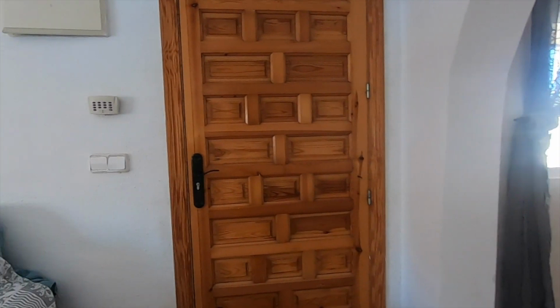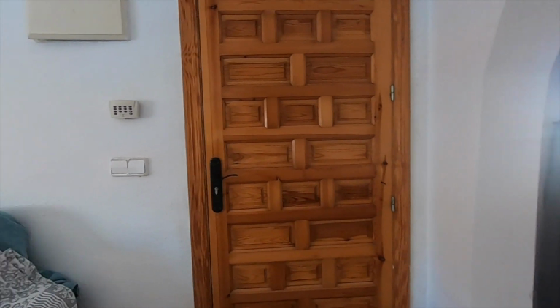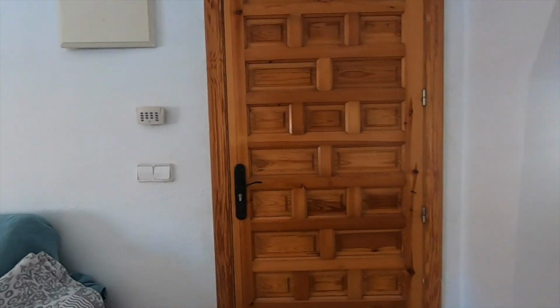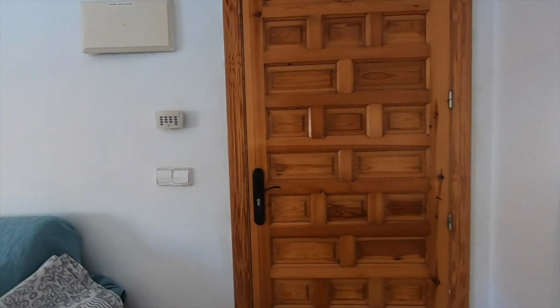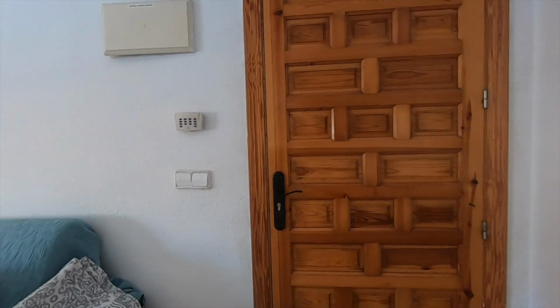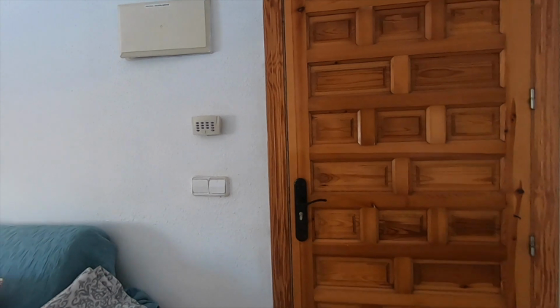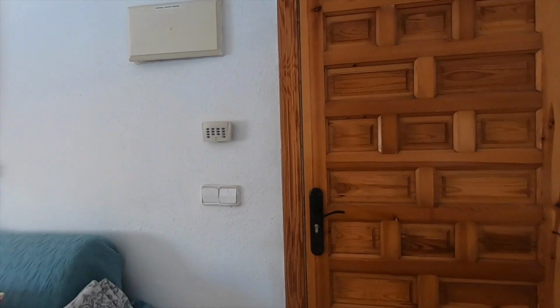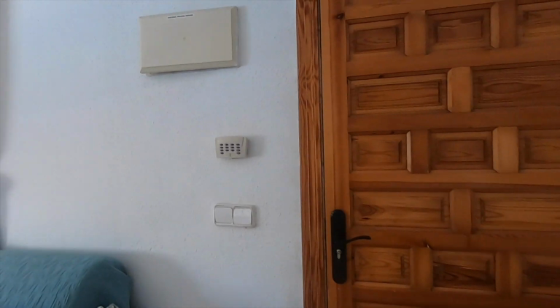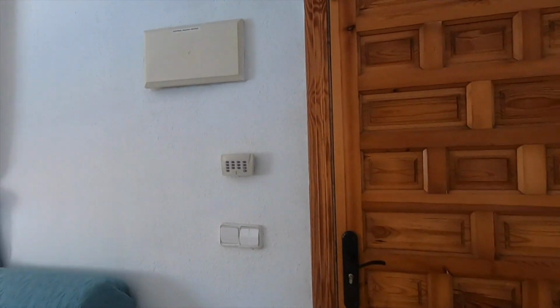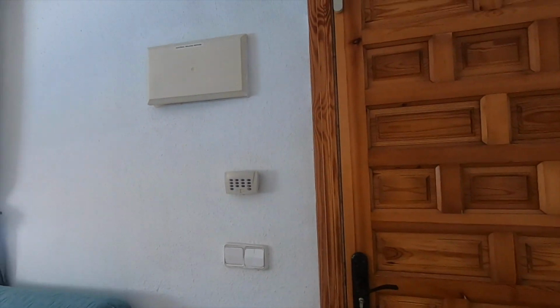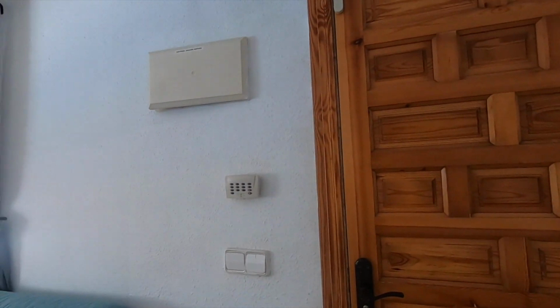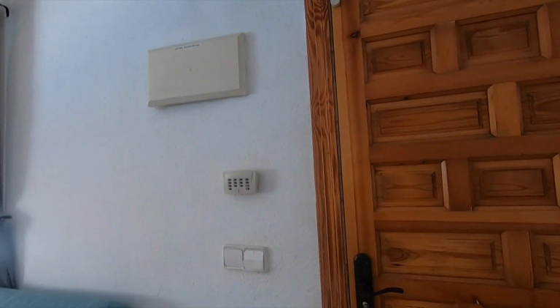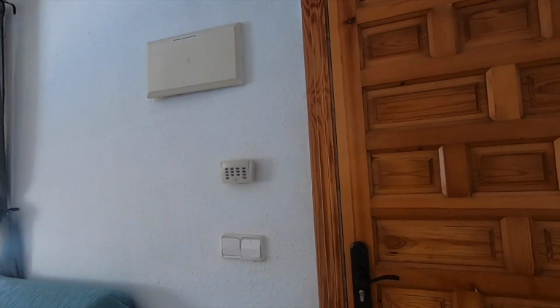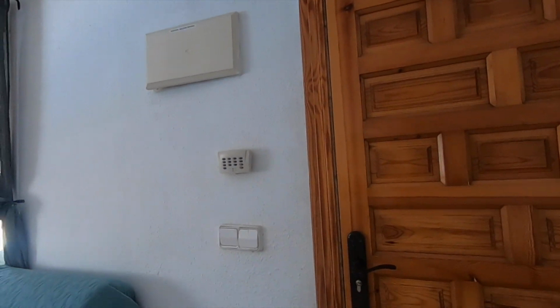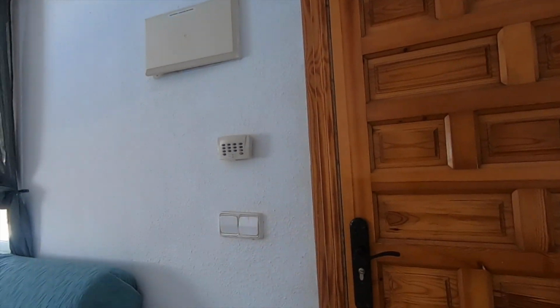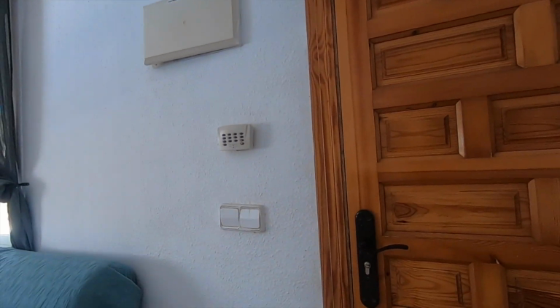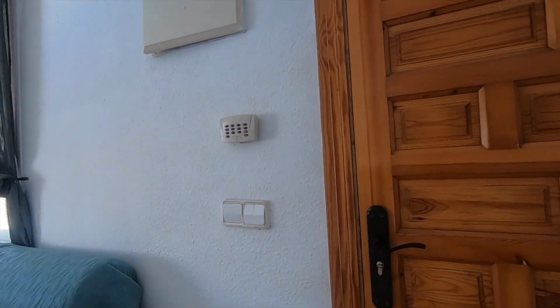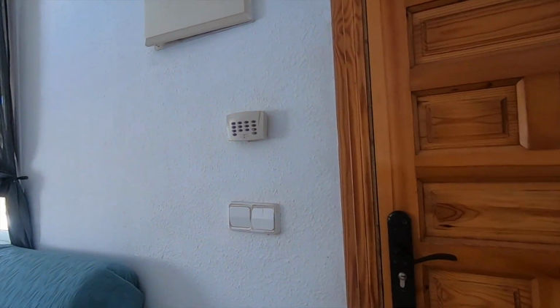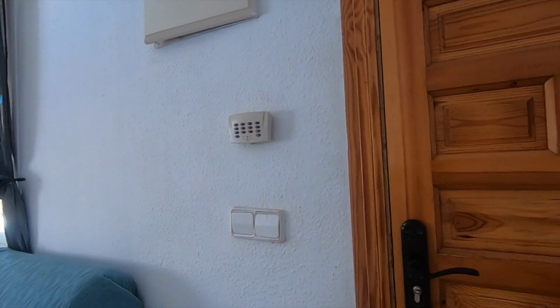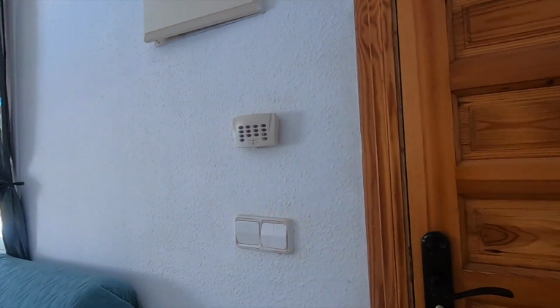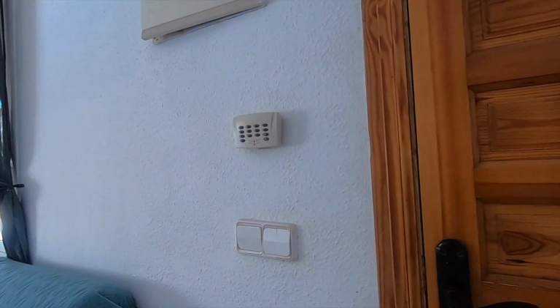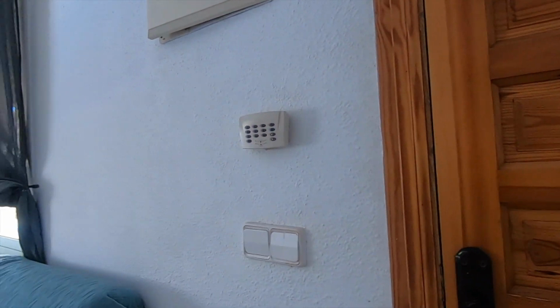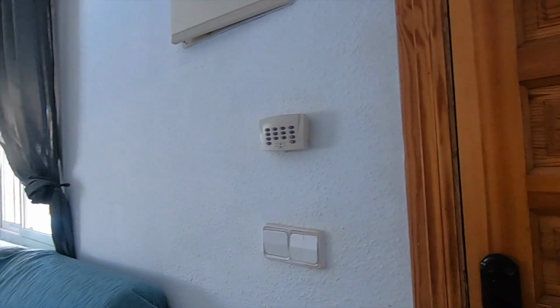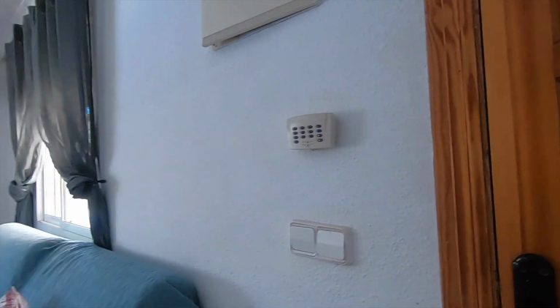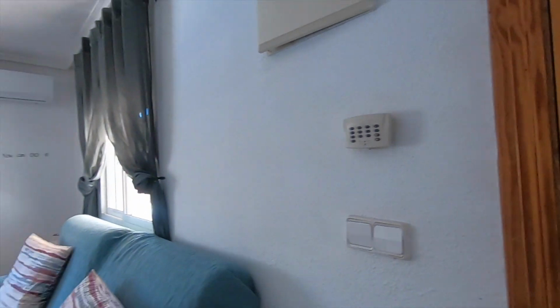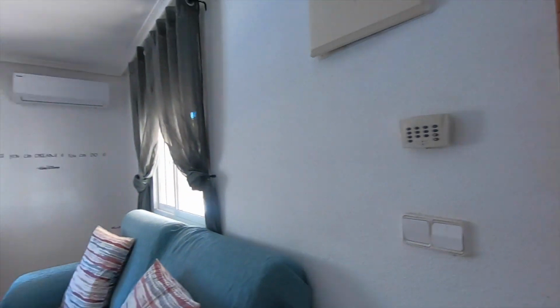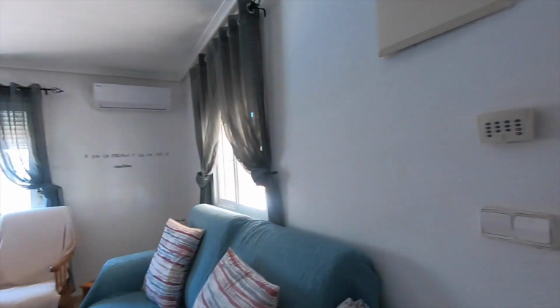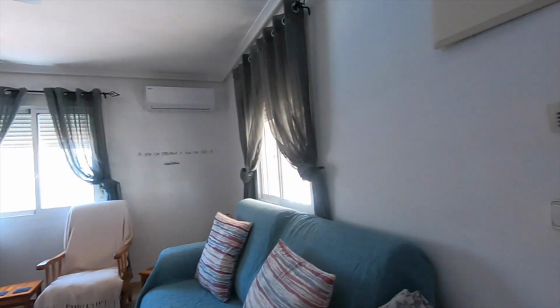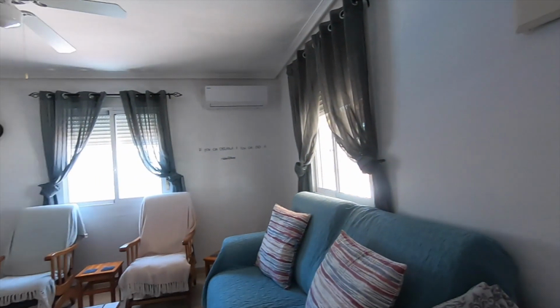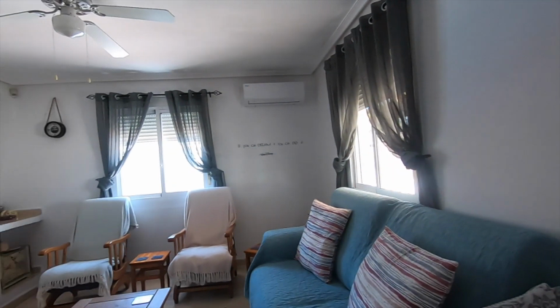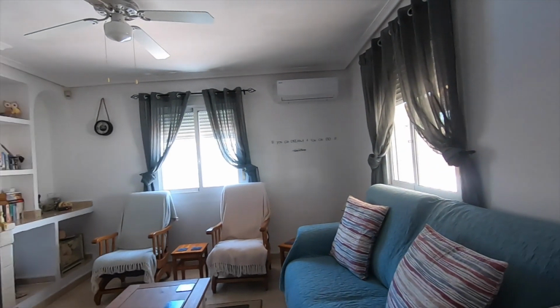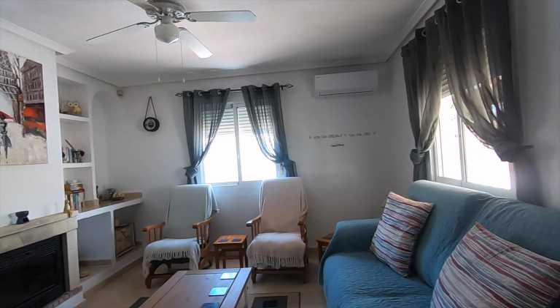Where the door is, you've got your fuse box, light switches, and obviously the control for the air-con.